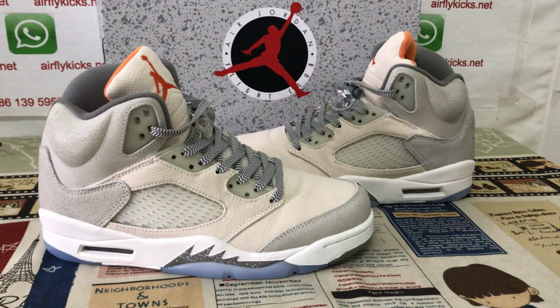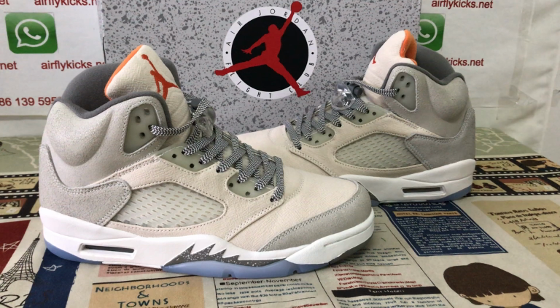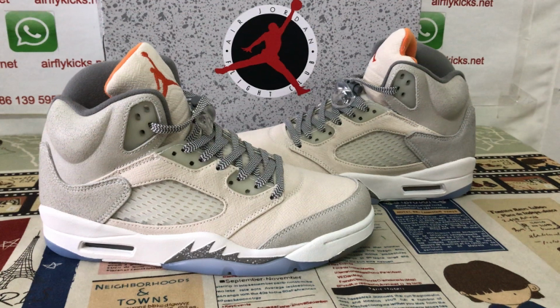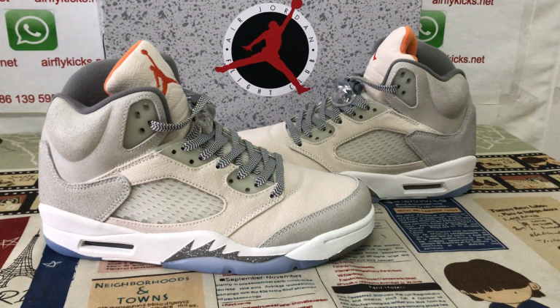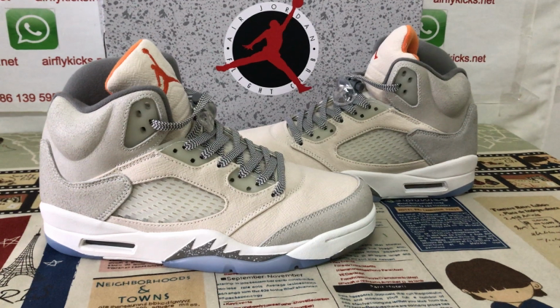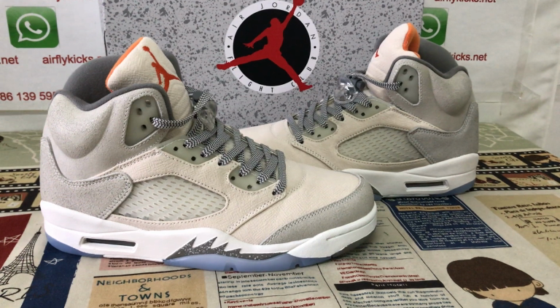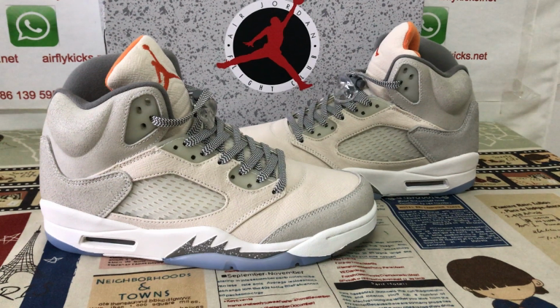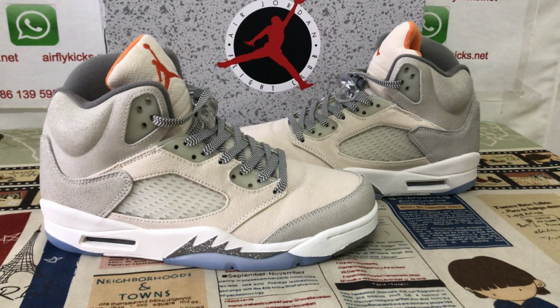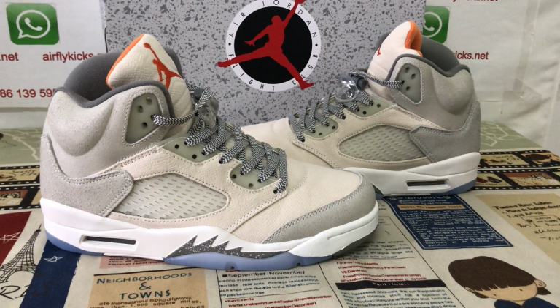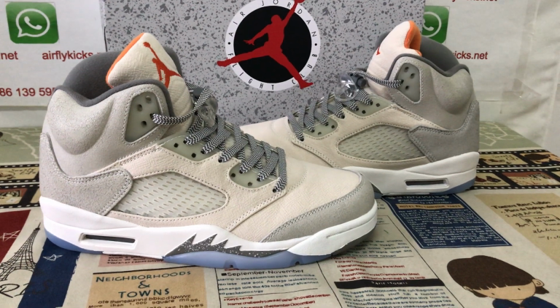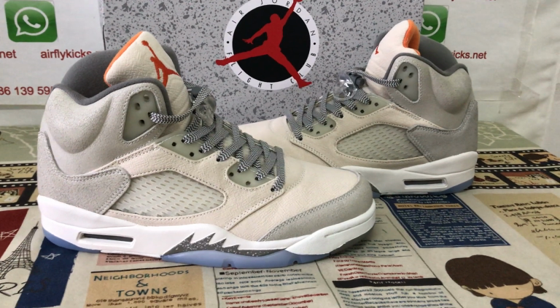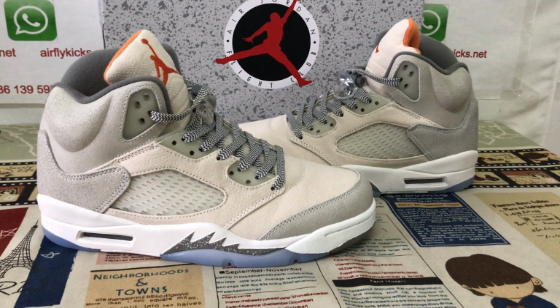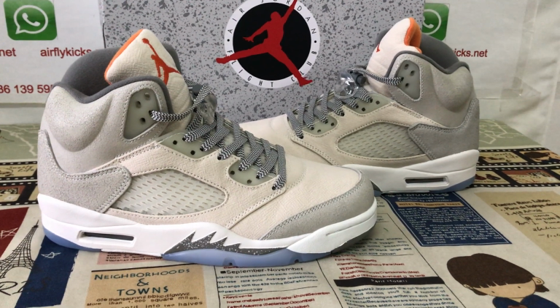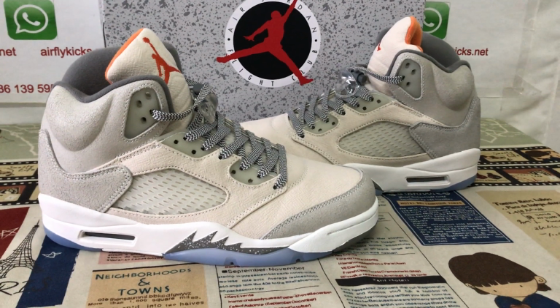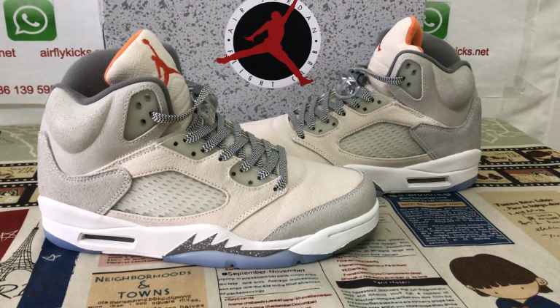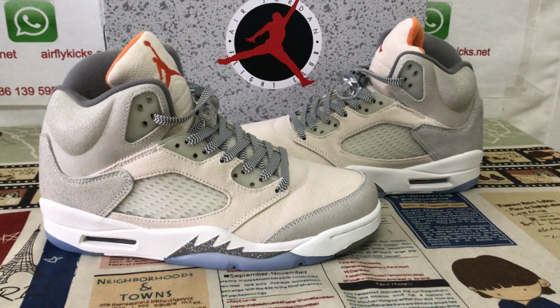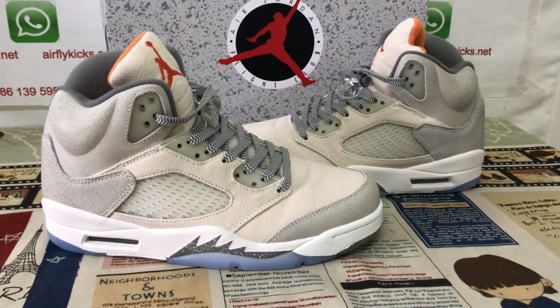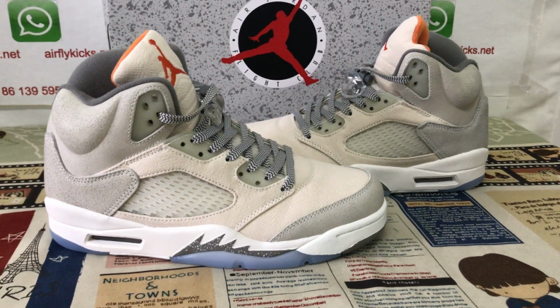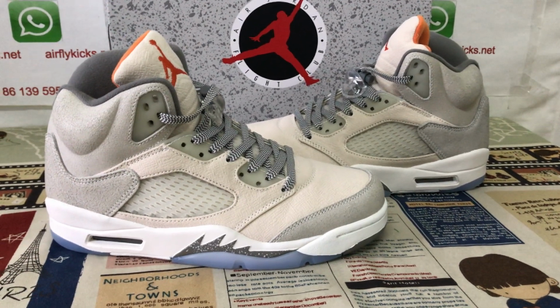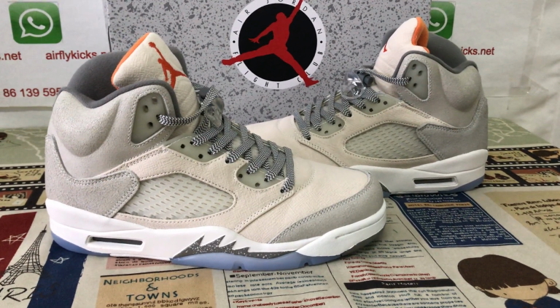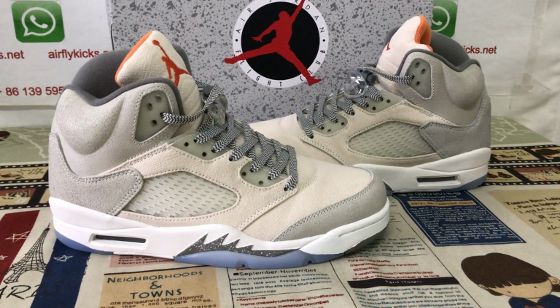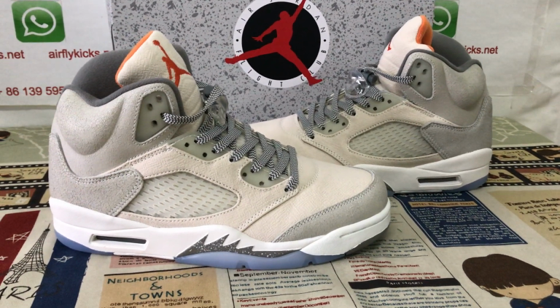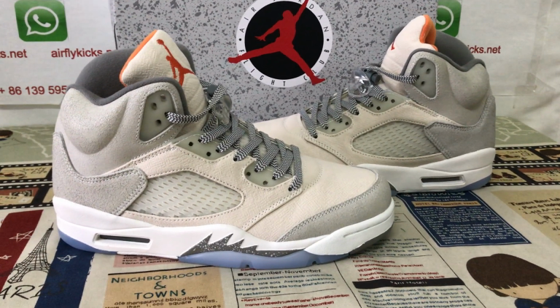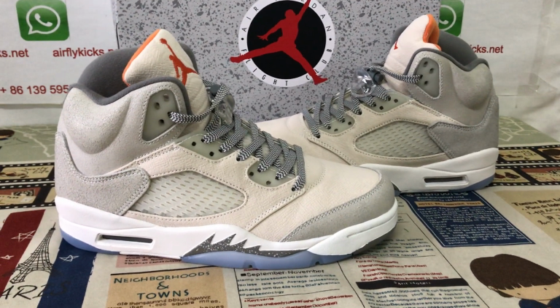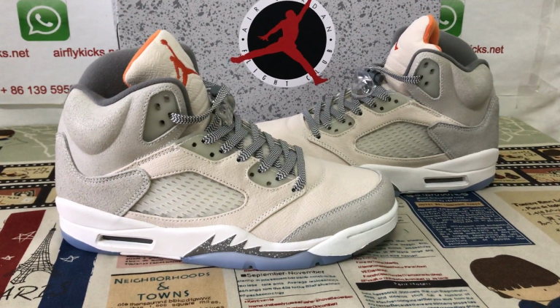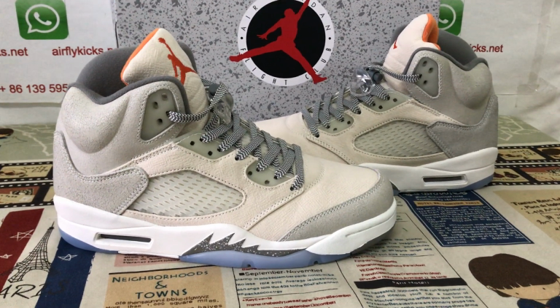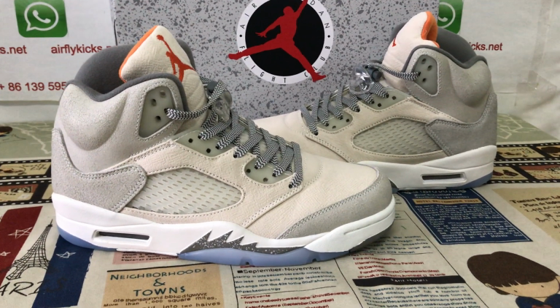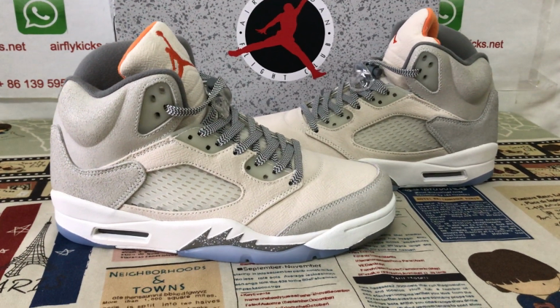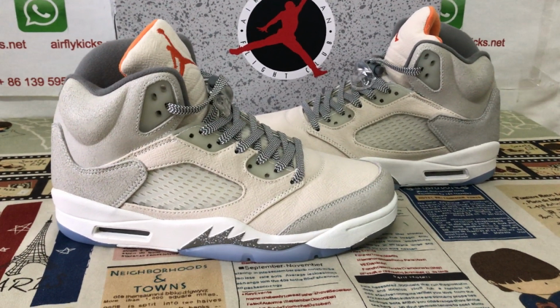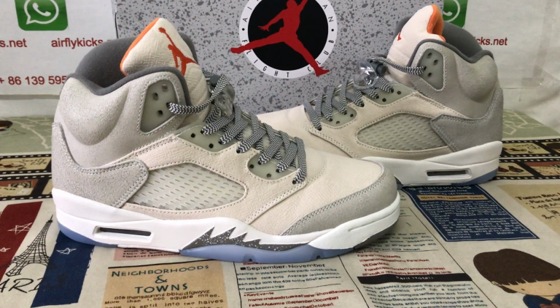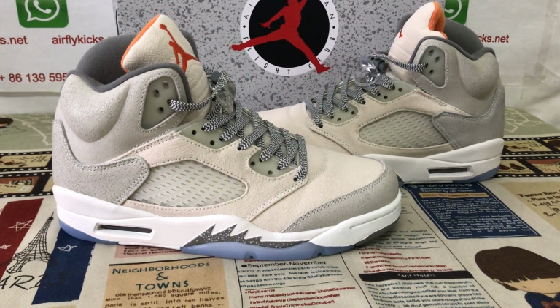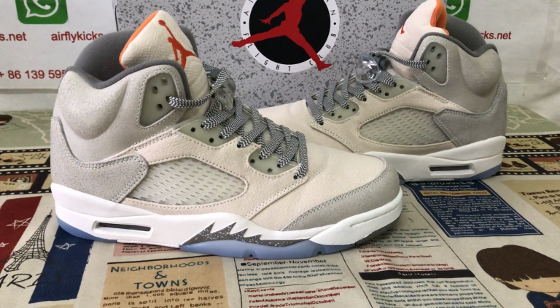Hello friends, here let me show you the Nike Kobe 5 SE Craft.